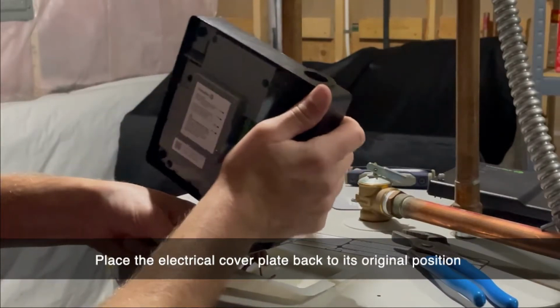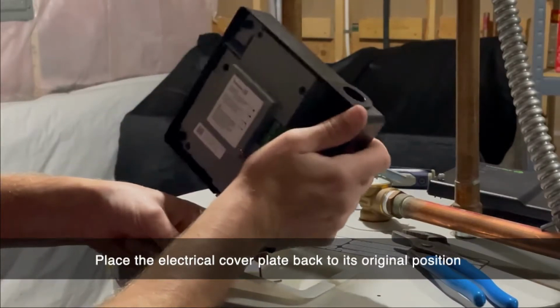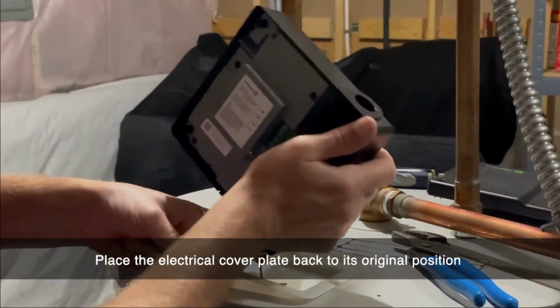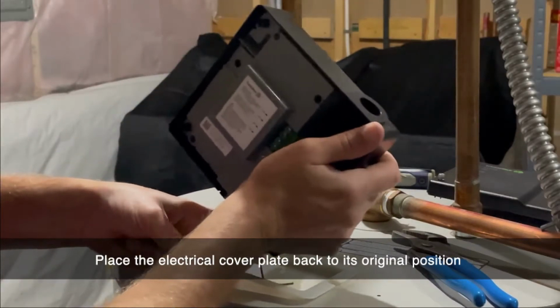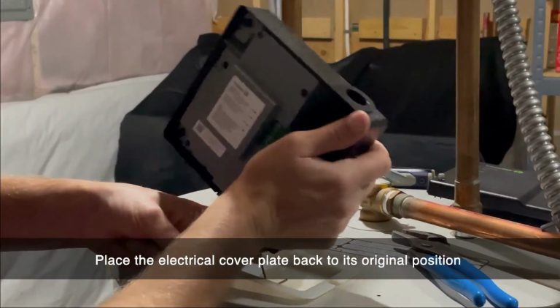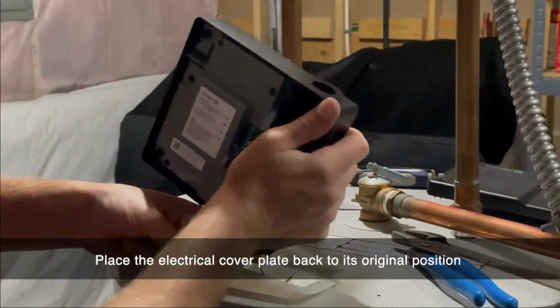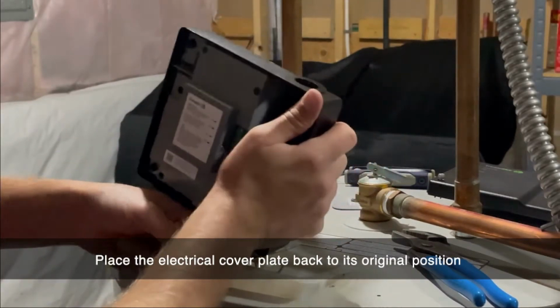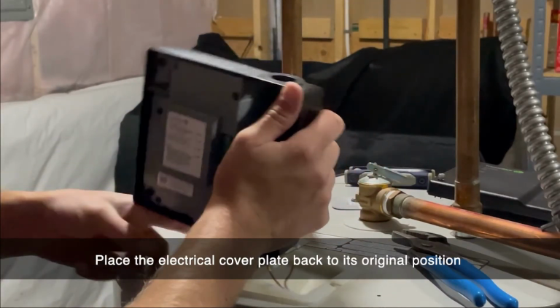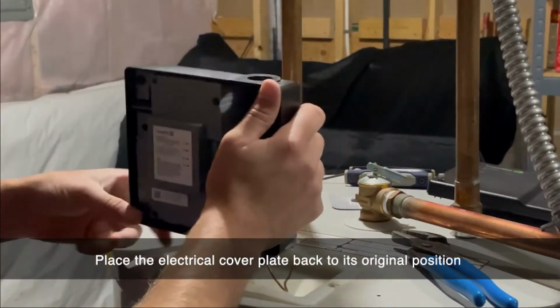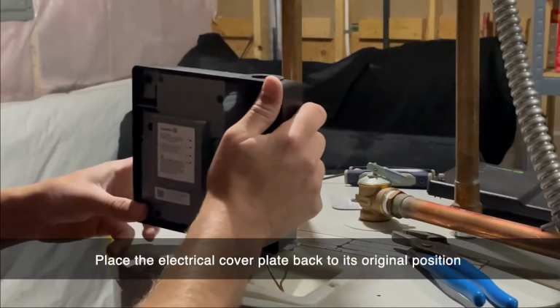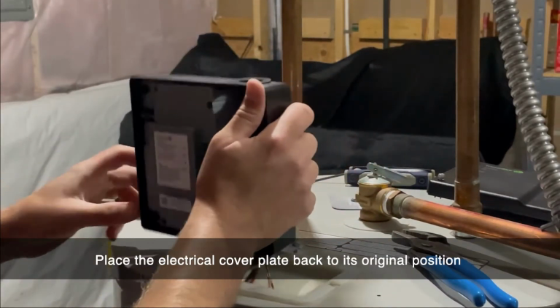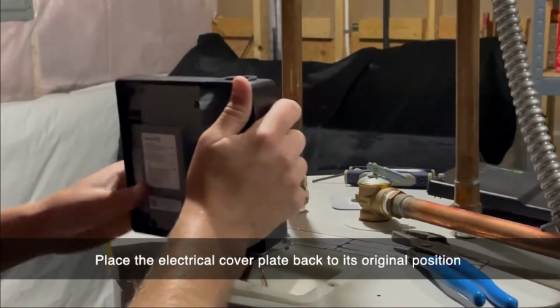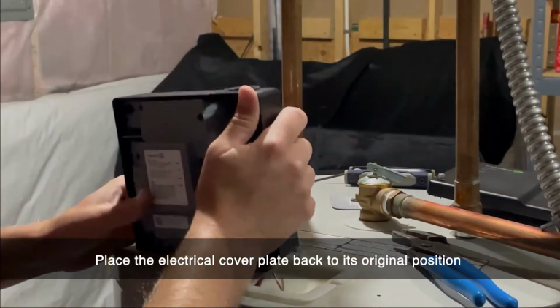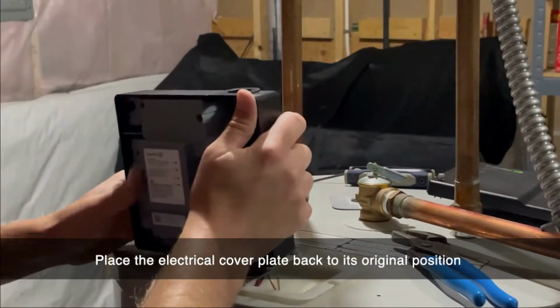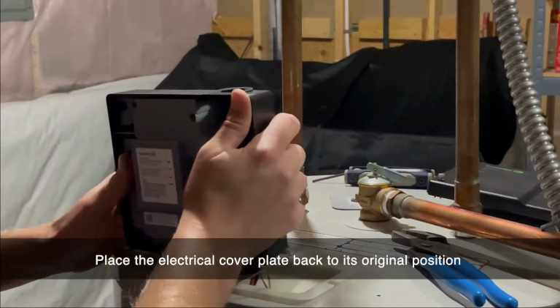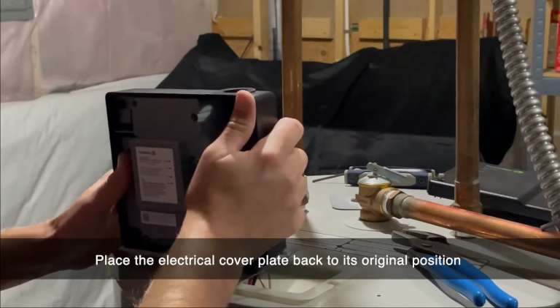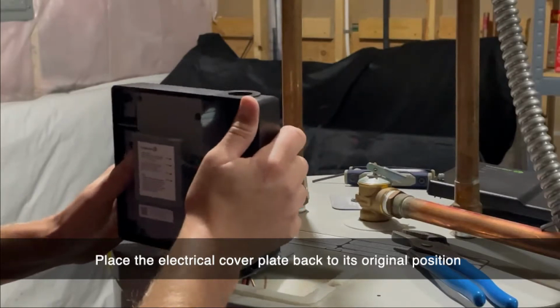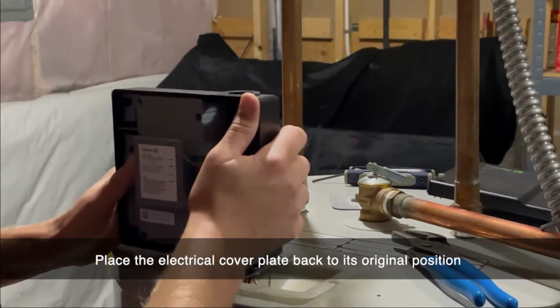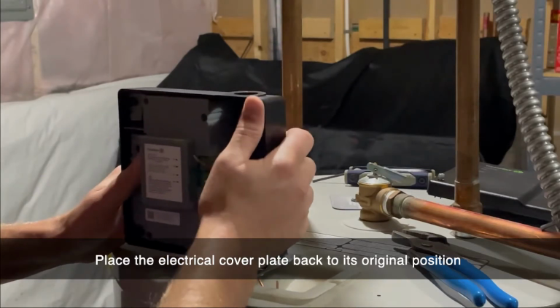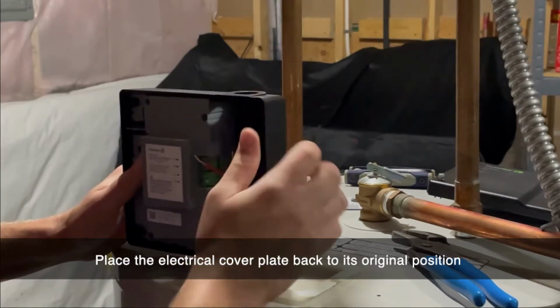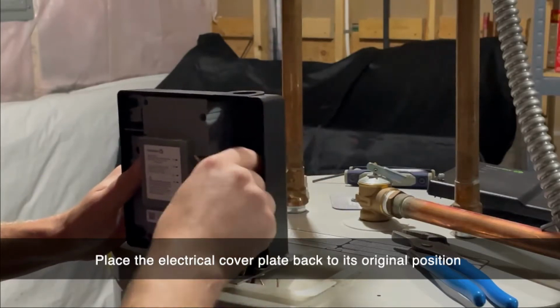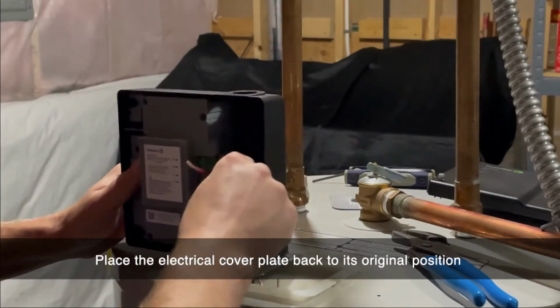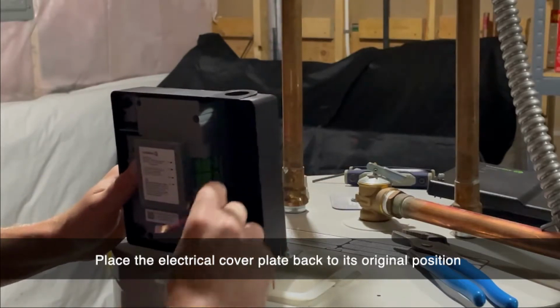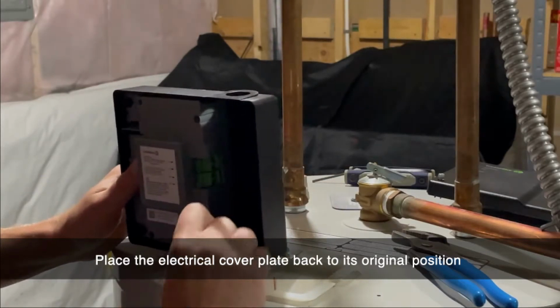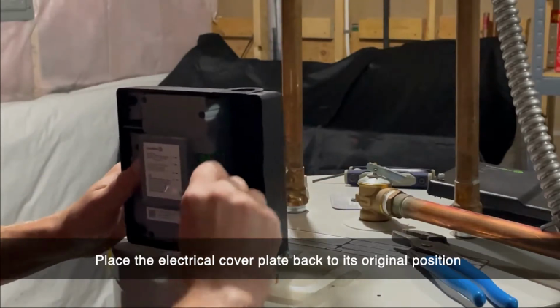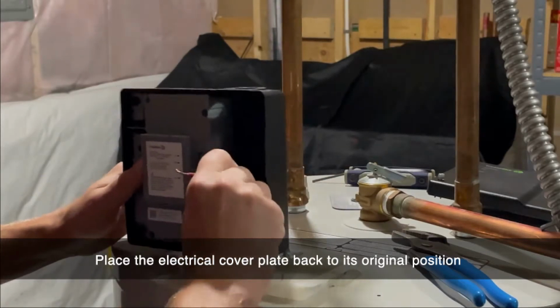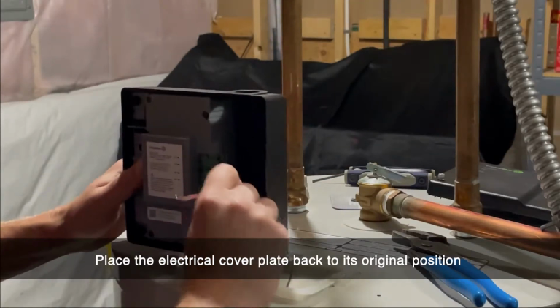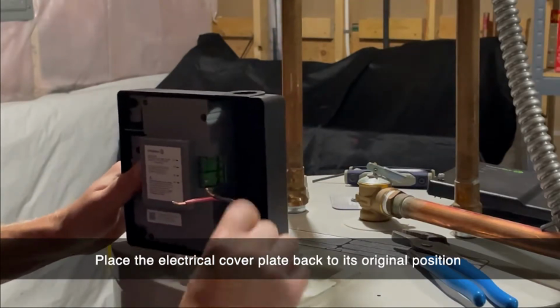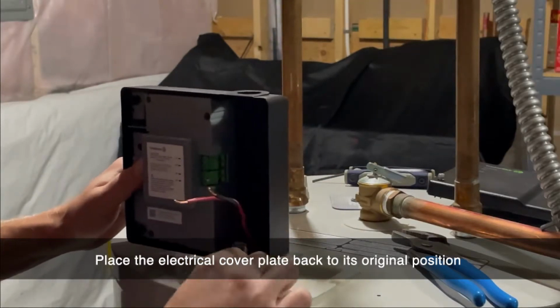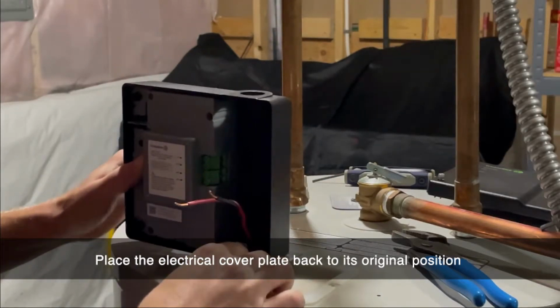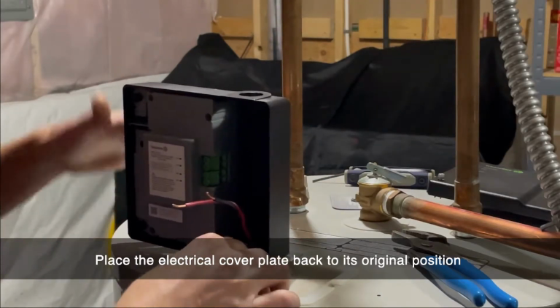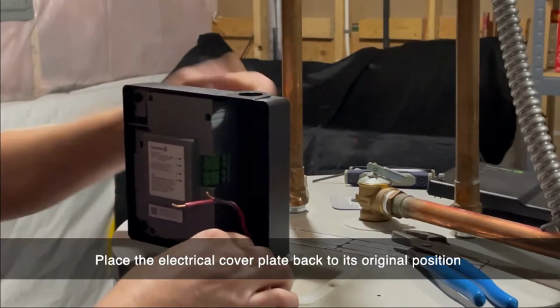Now, place the conduit cover plate back in its original position and screw the cover plate back onto the water heater.